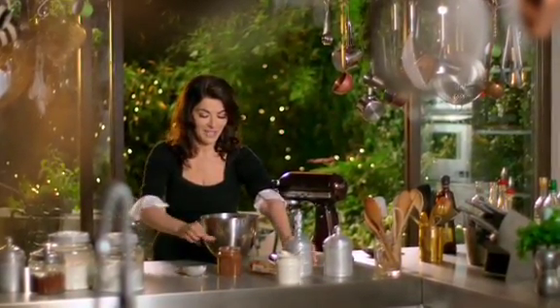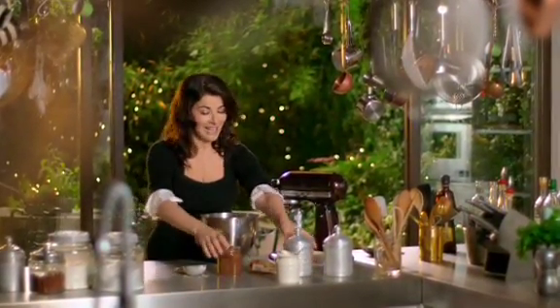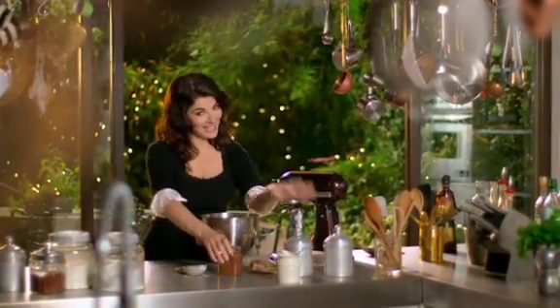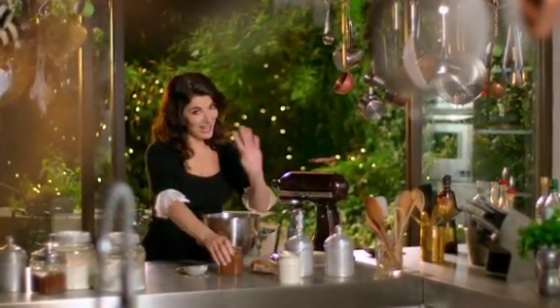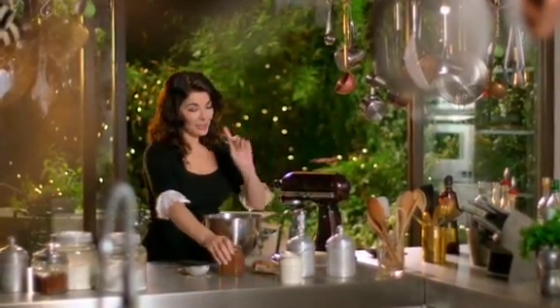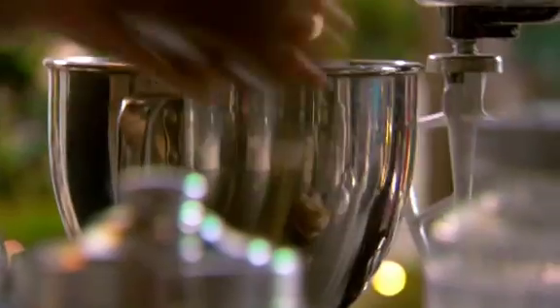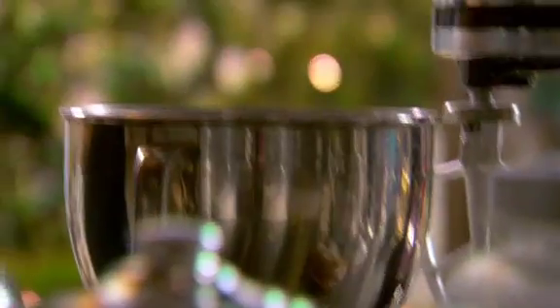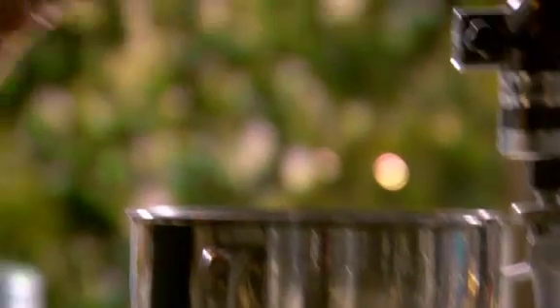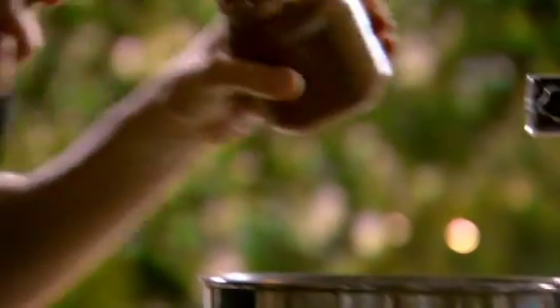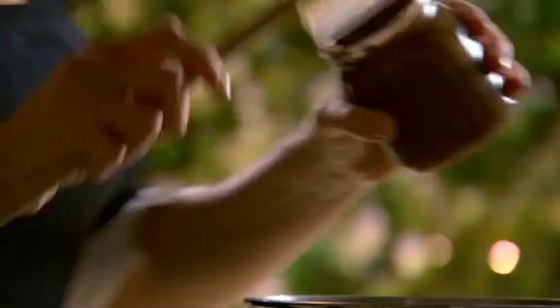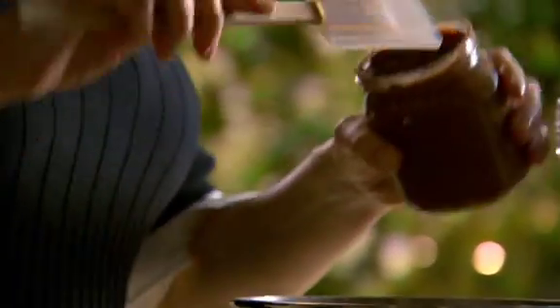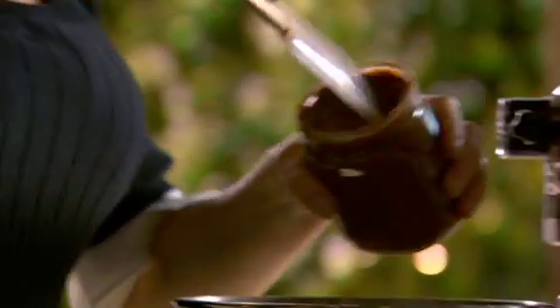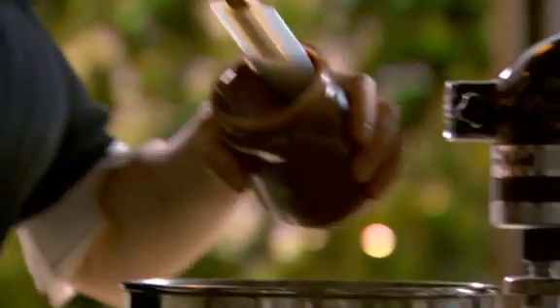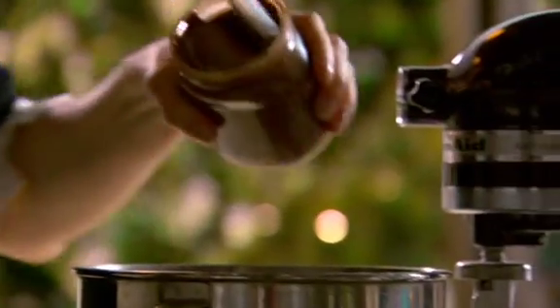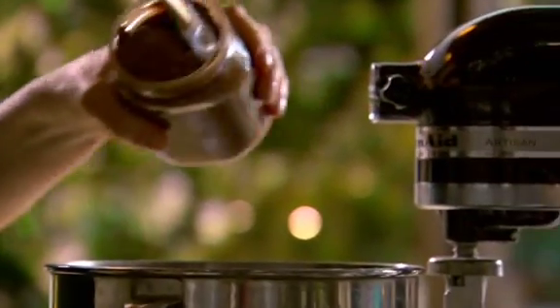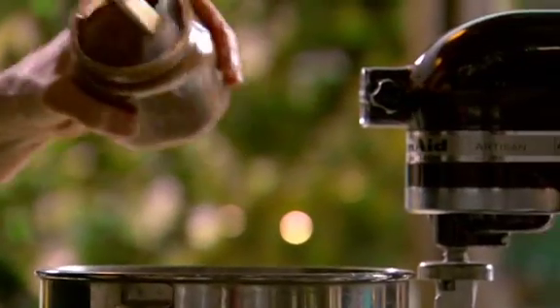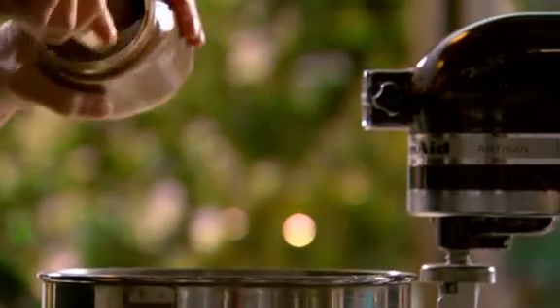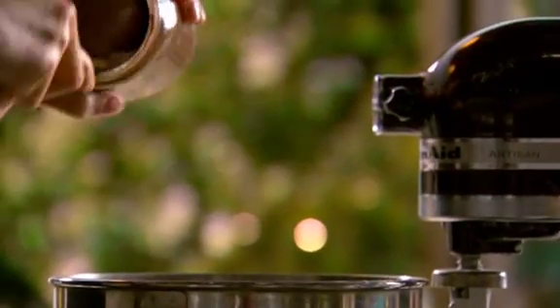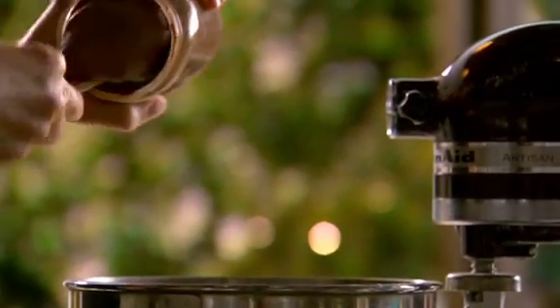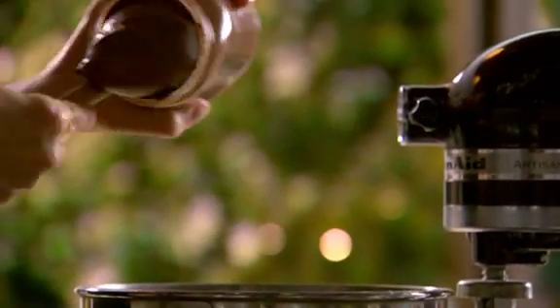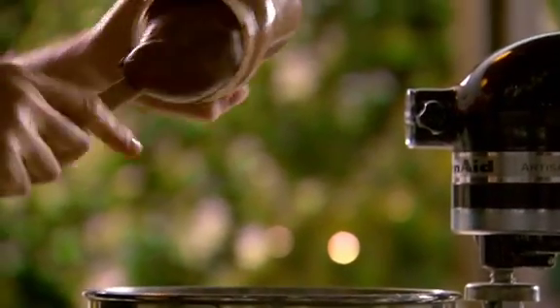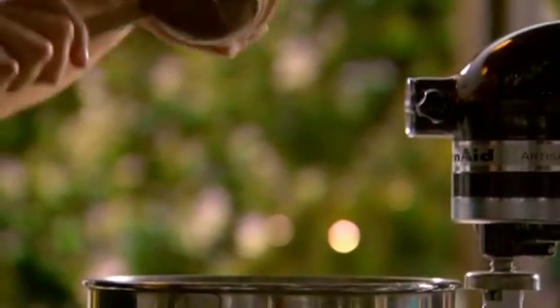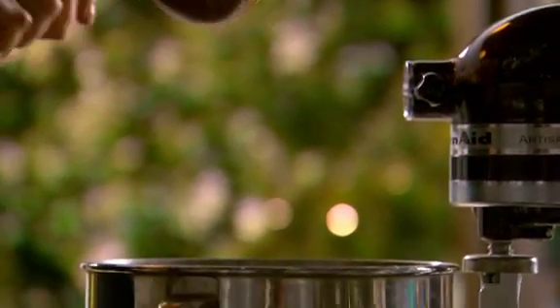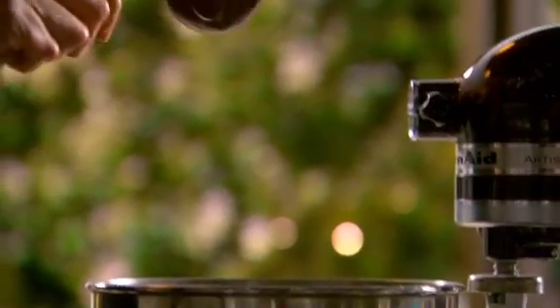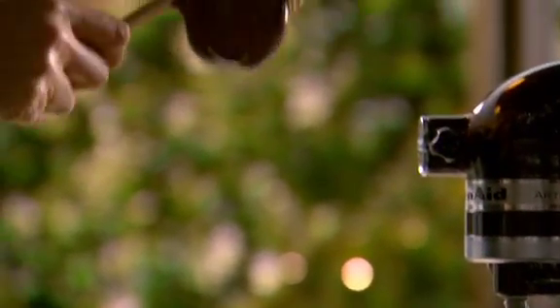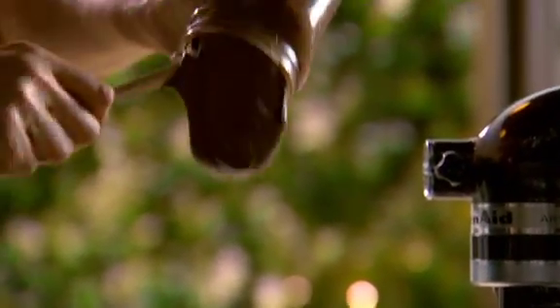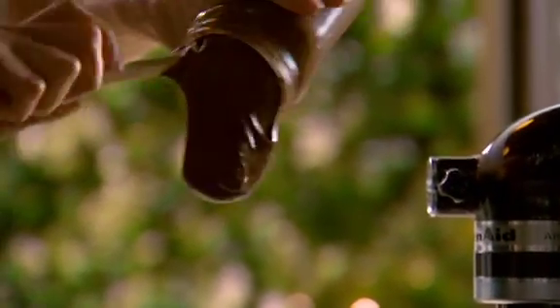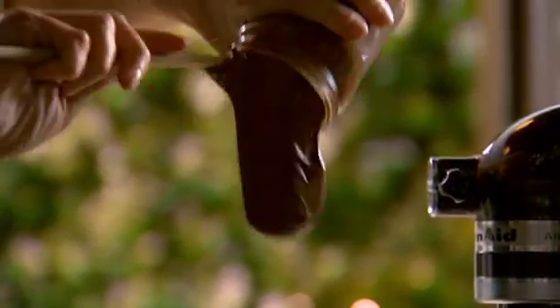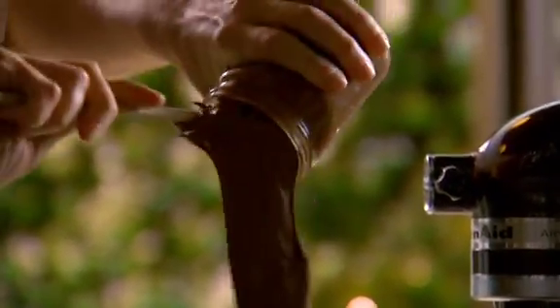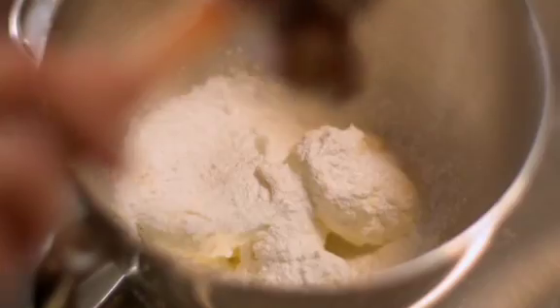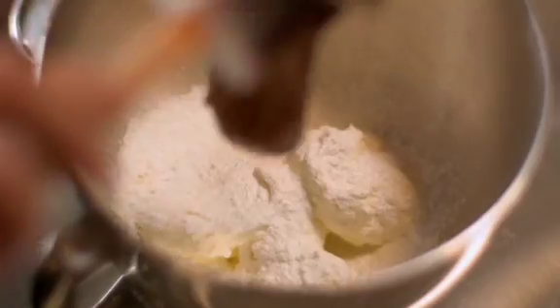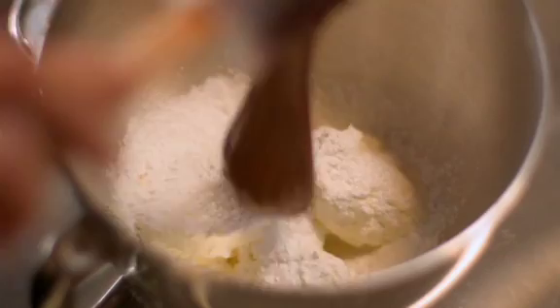And now, tre — and very important — chocolate hazelnut paste.